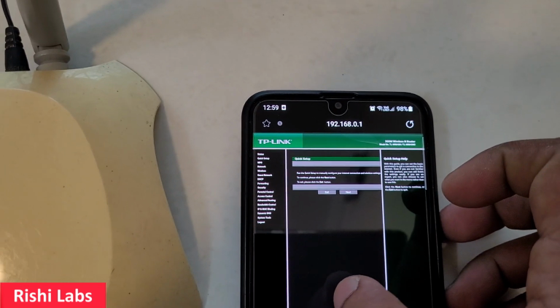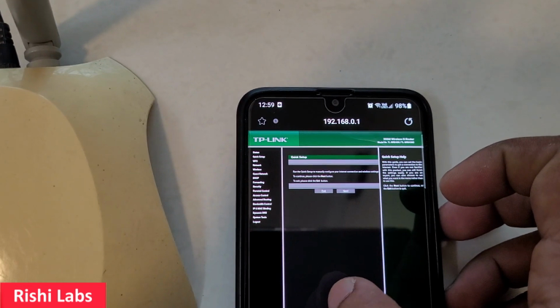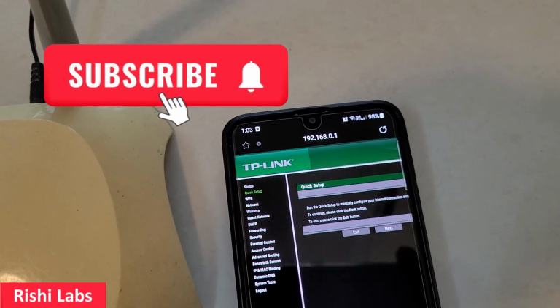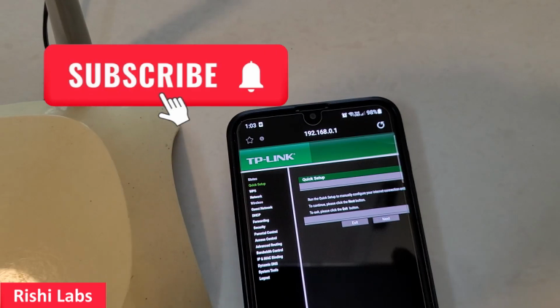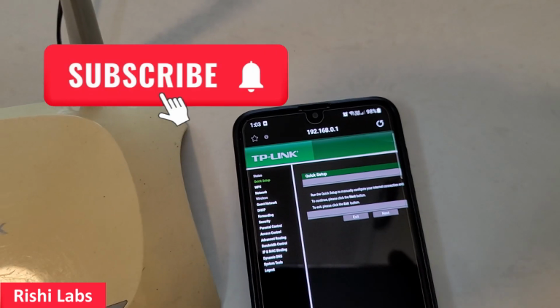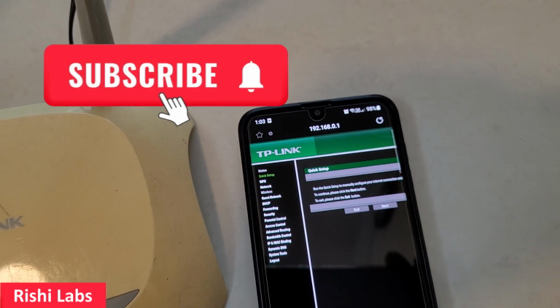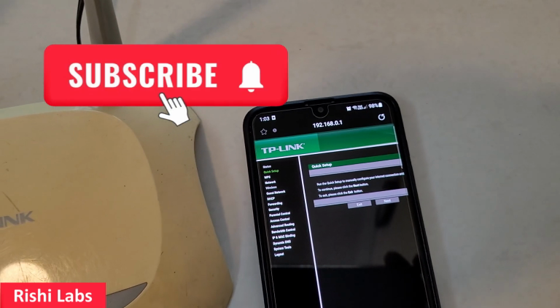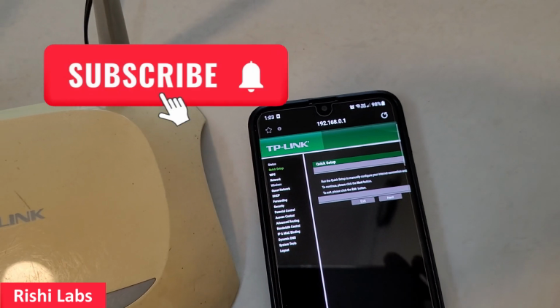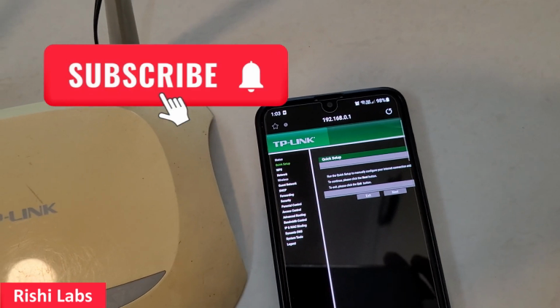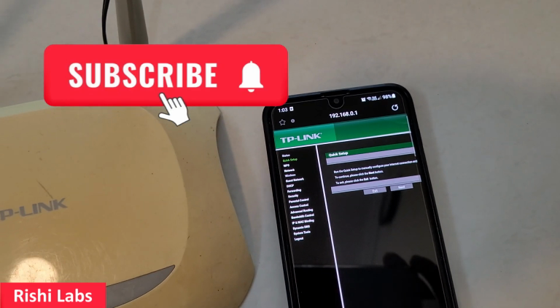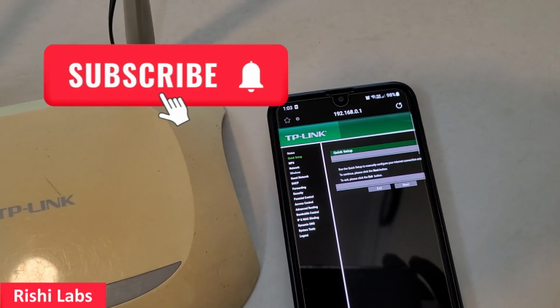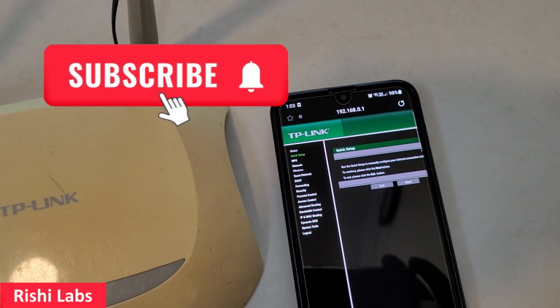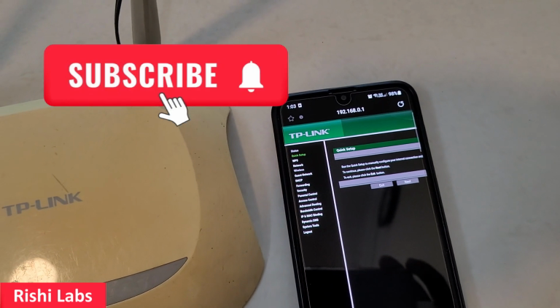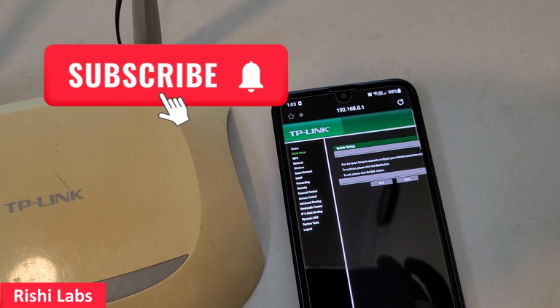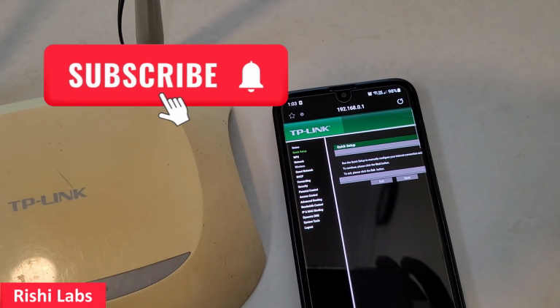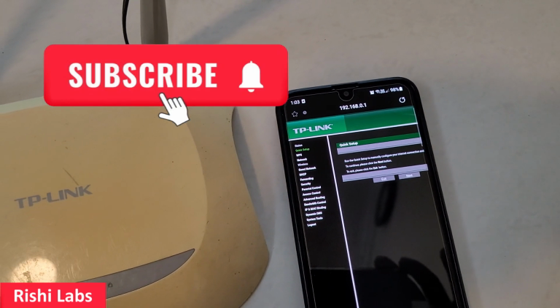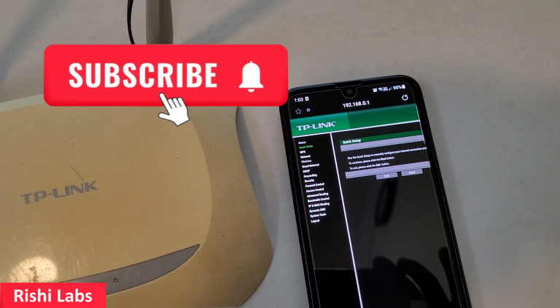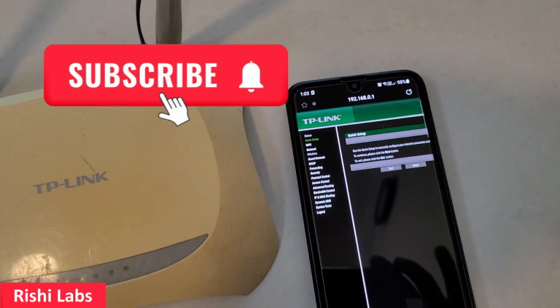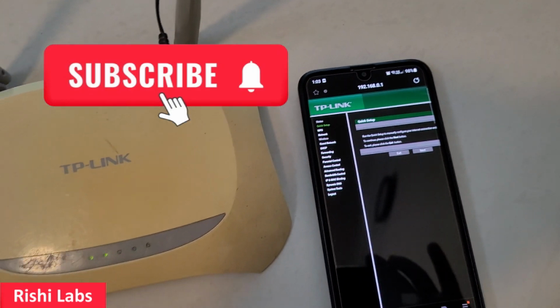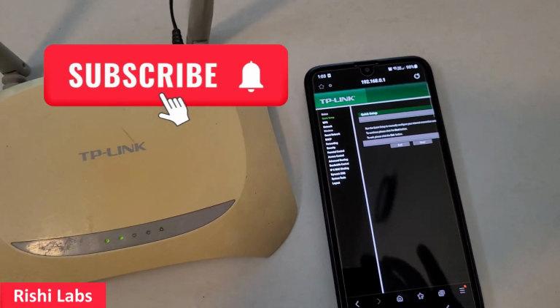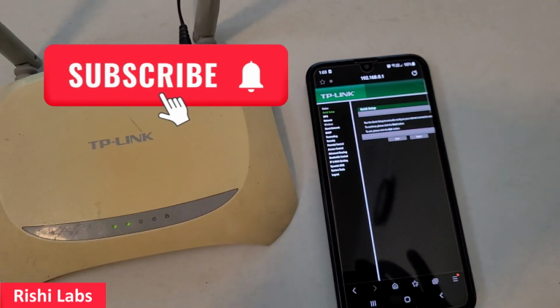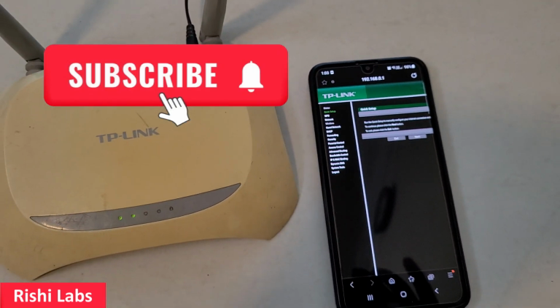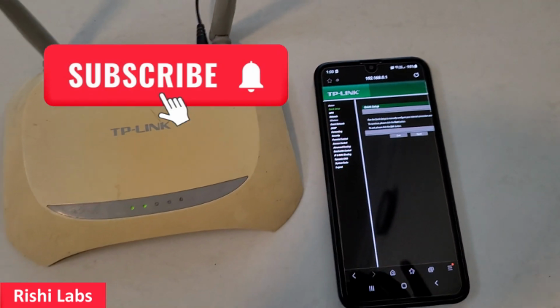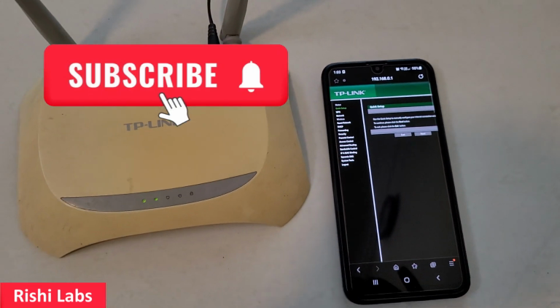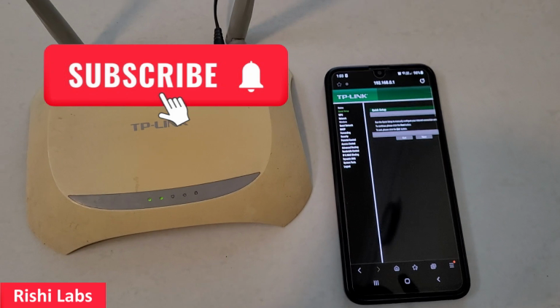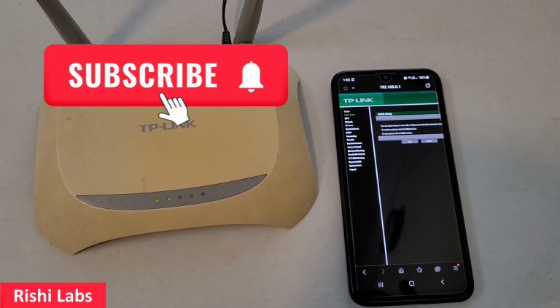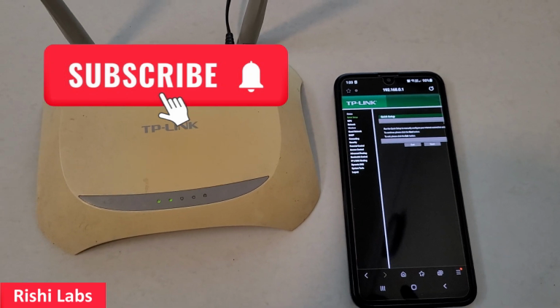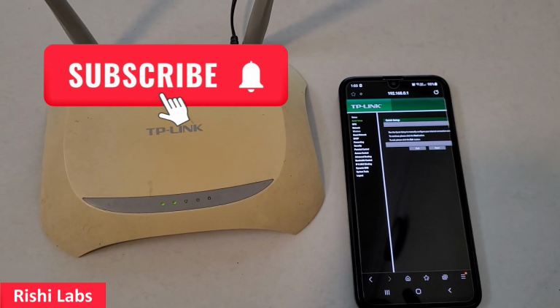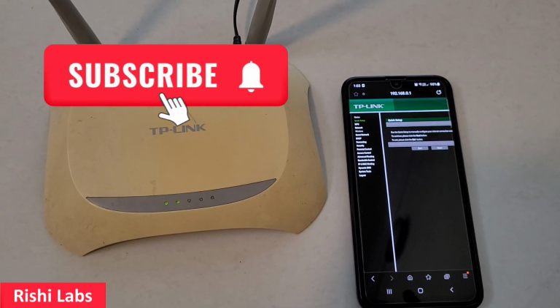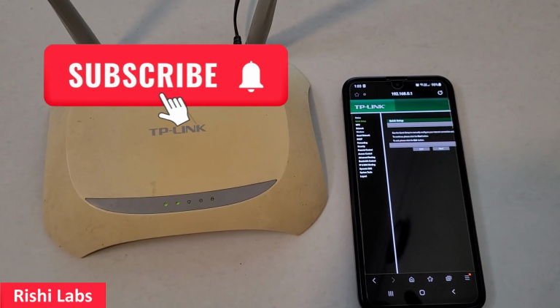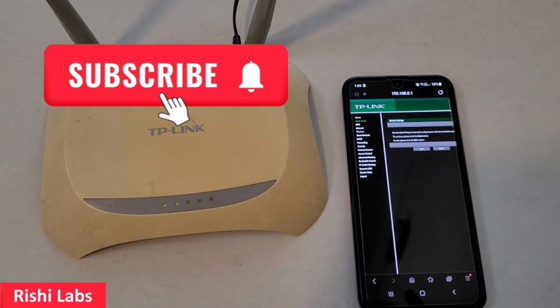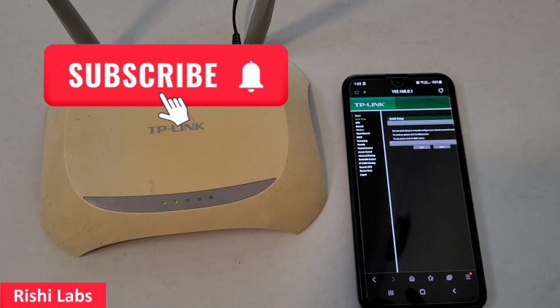That's all for today guys. Do subscribe to my YouTube channel Rishi Labs. Thanks for watching.